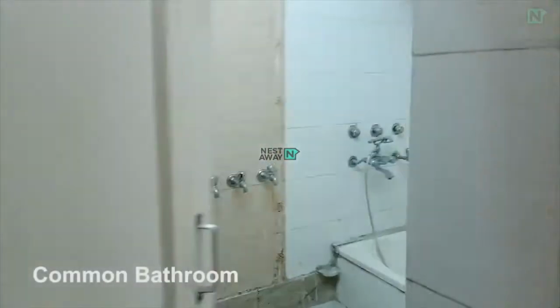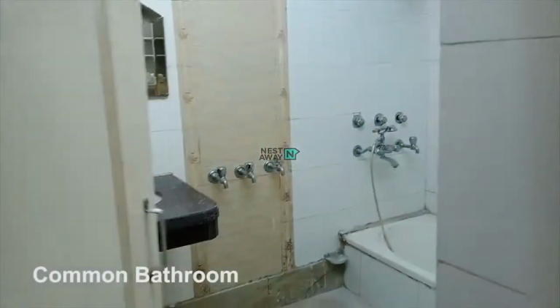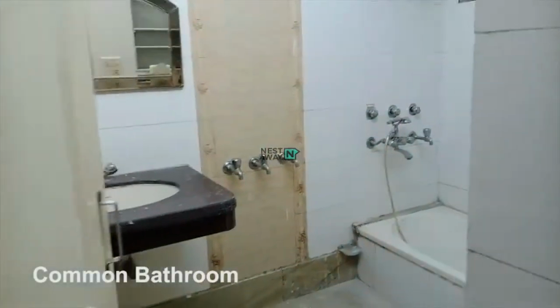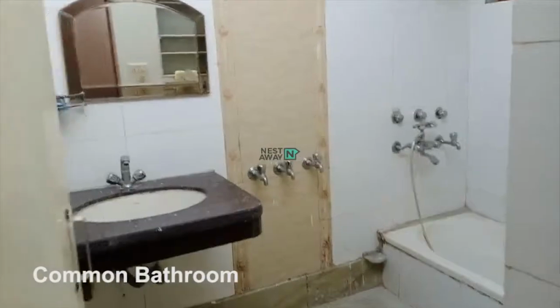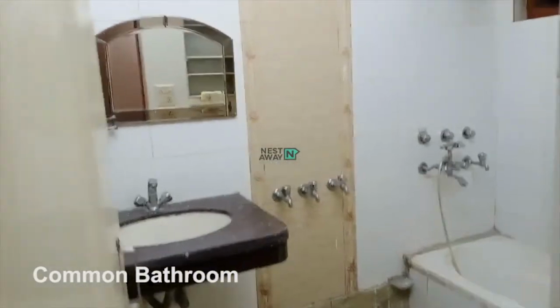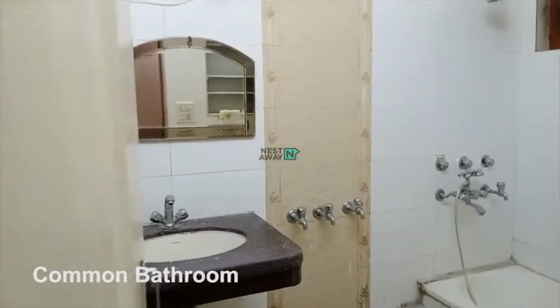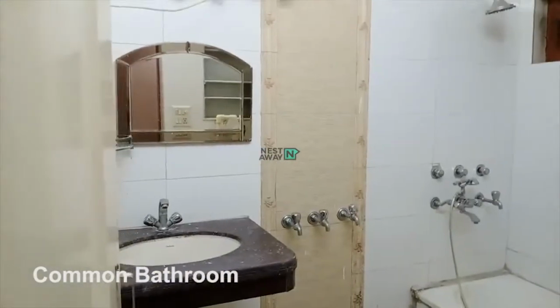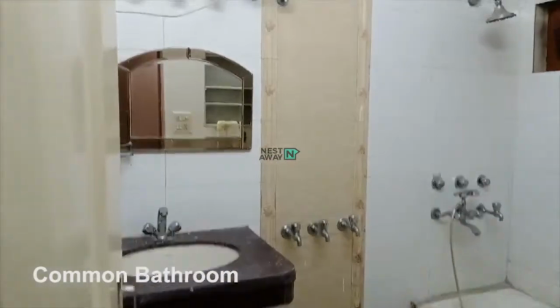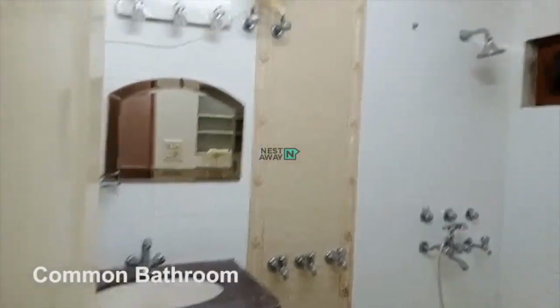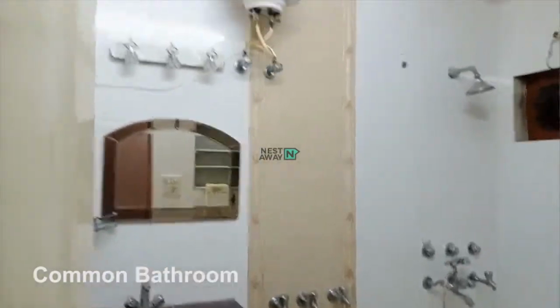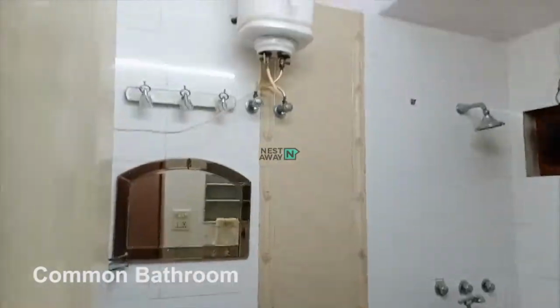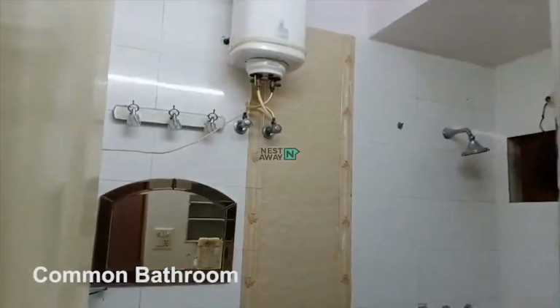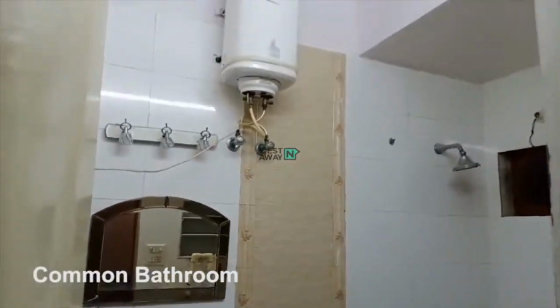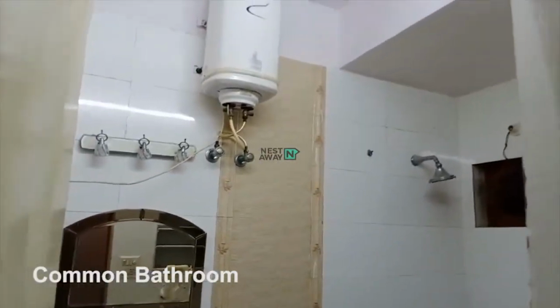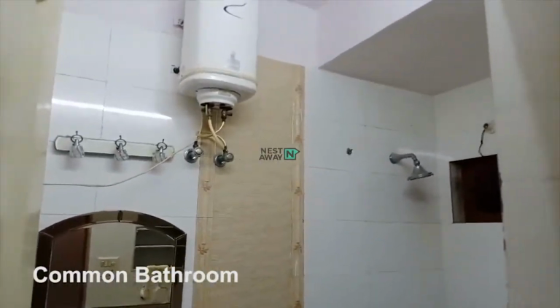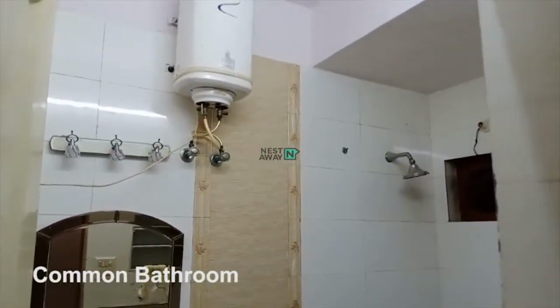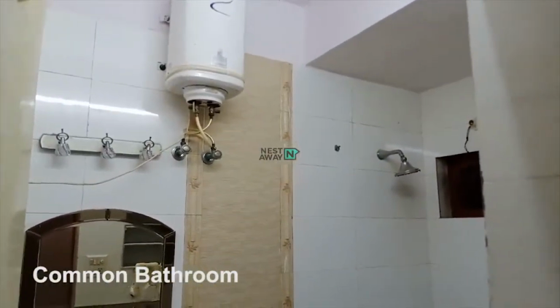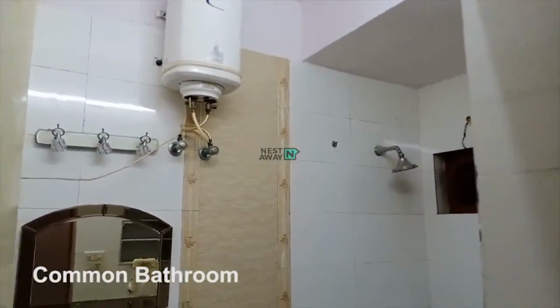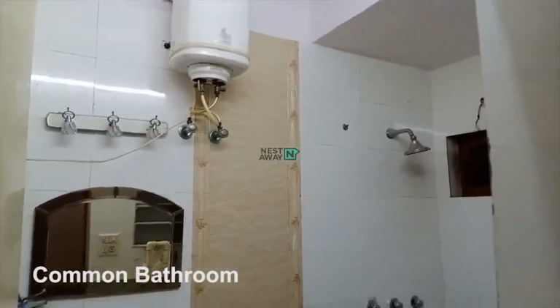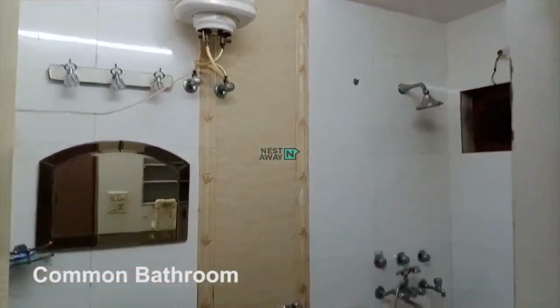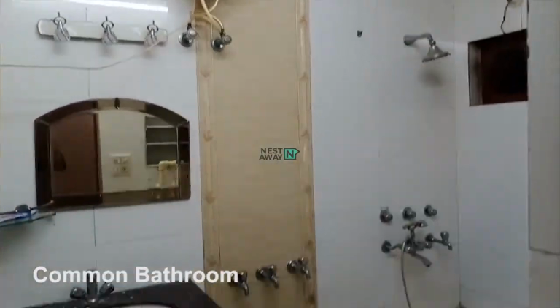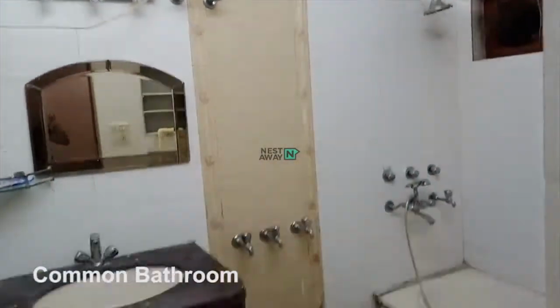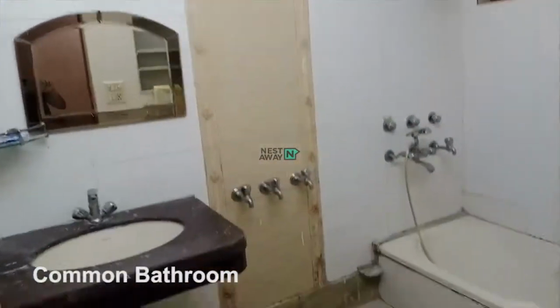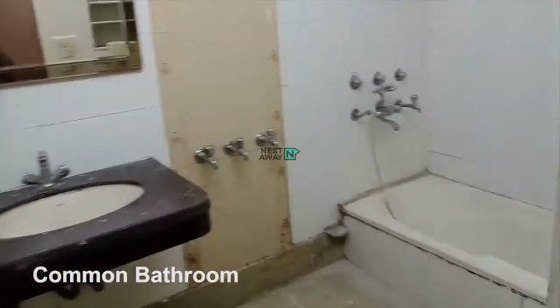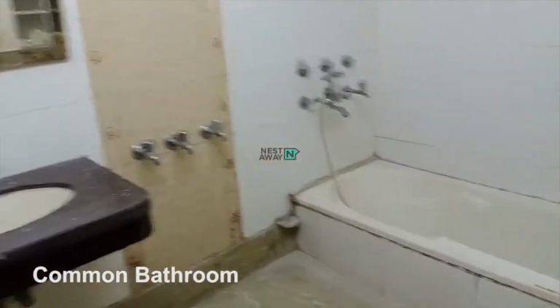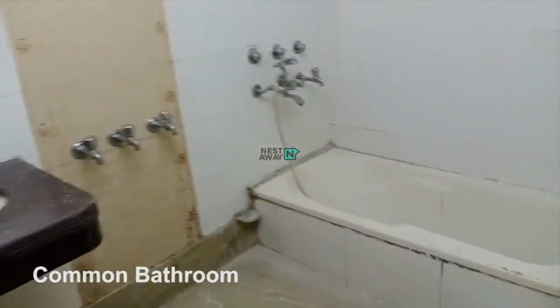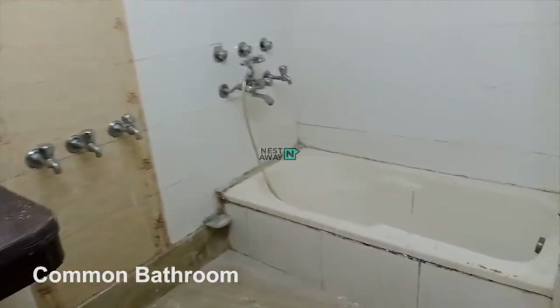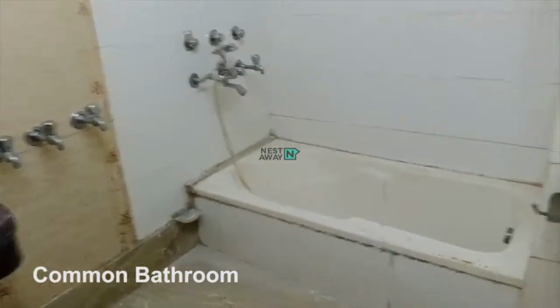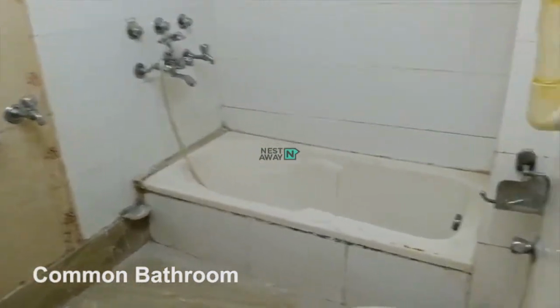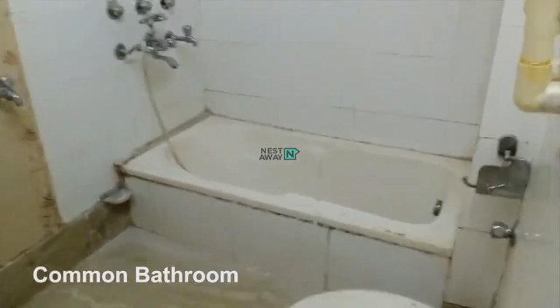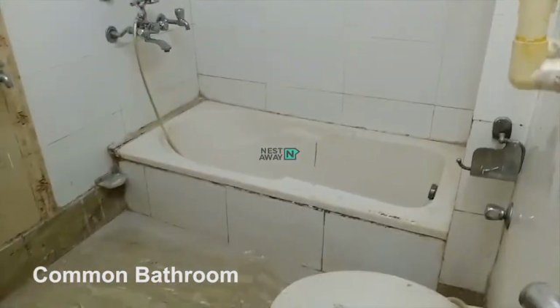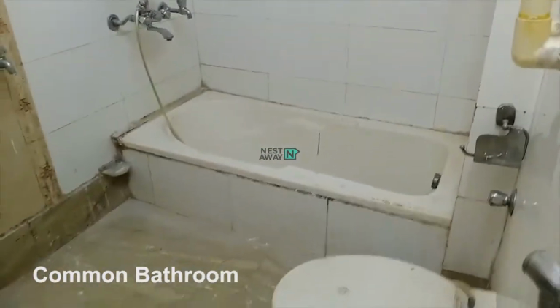This is the common bathroom. A western toilet, shower, and heater available.